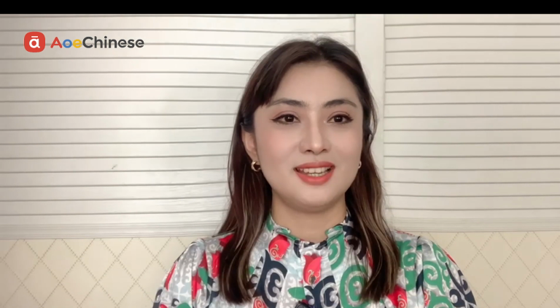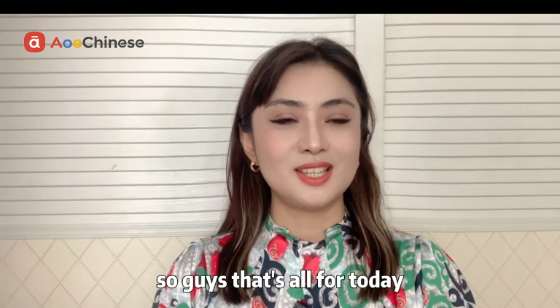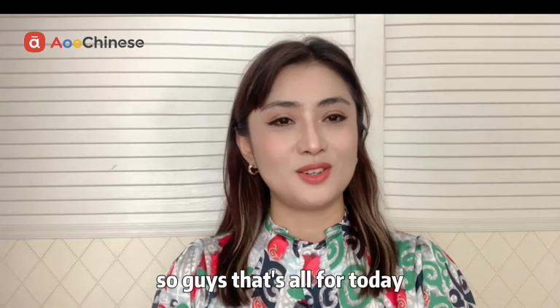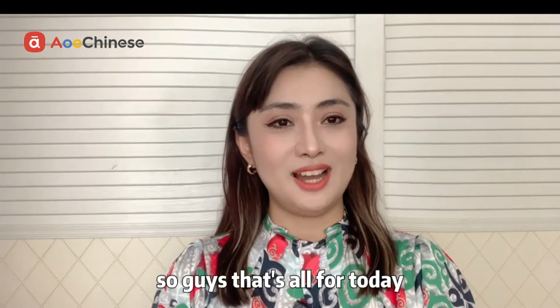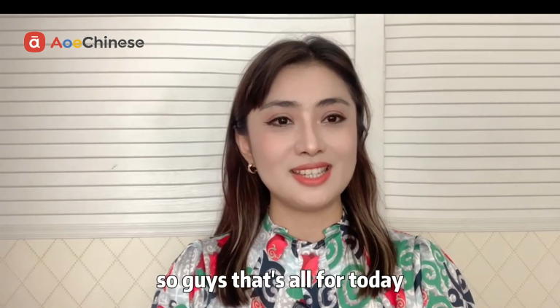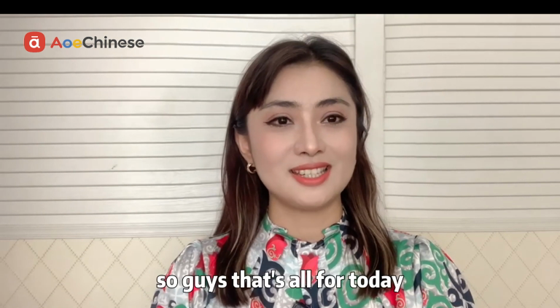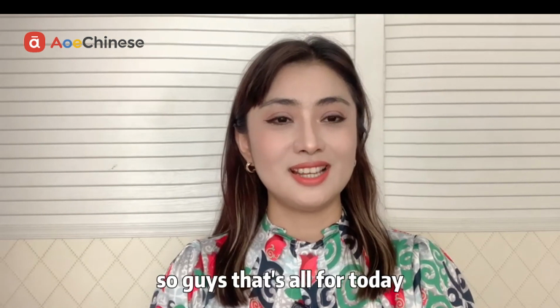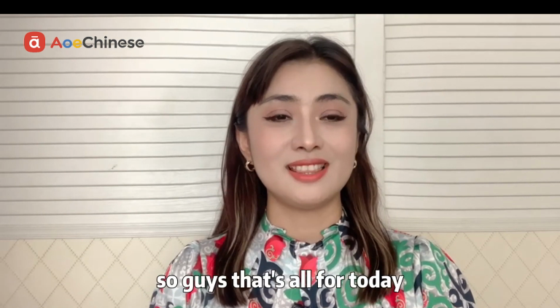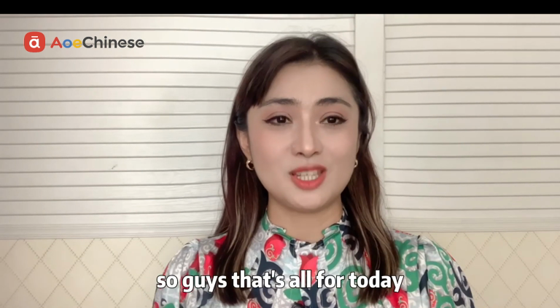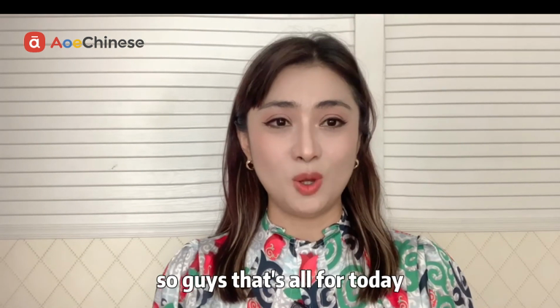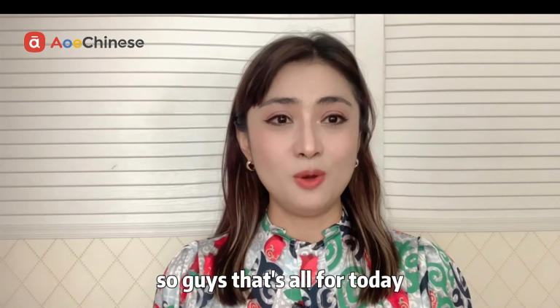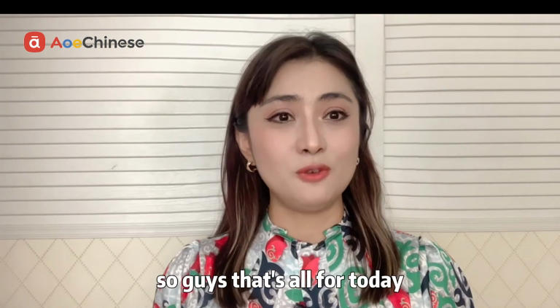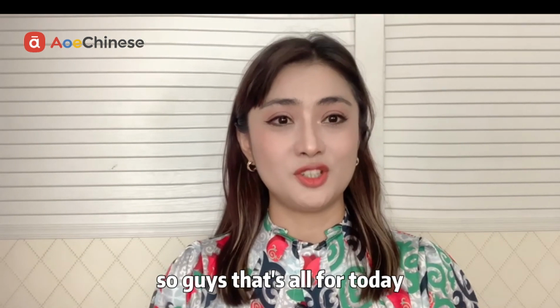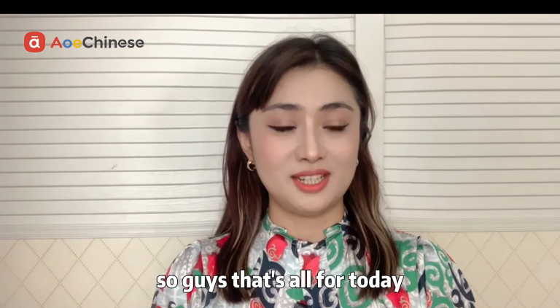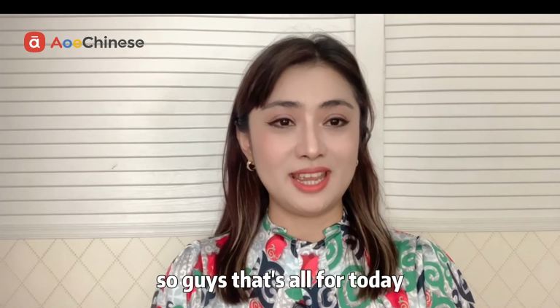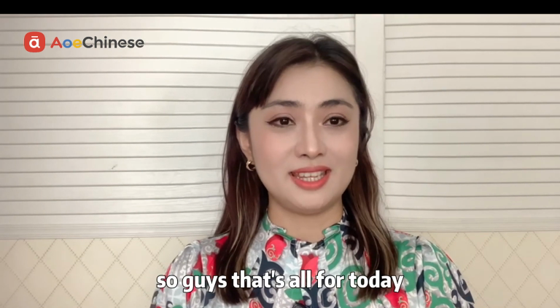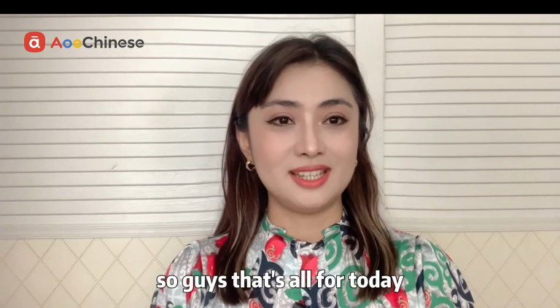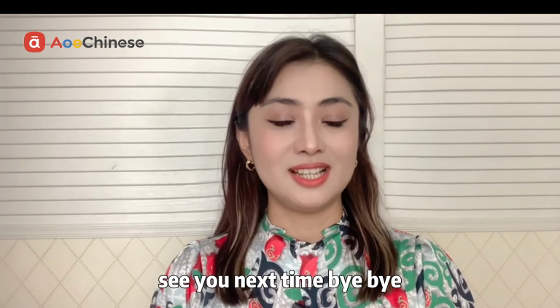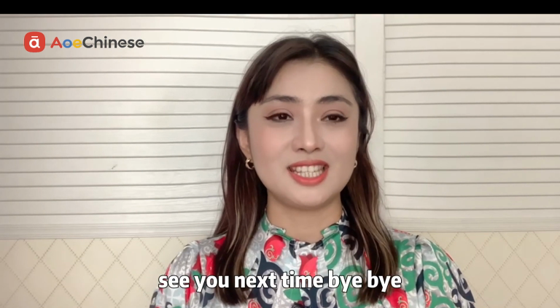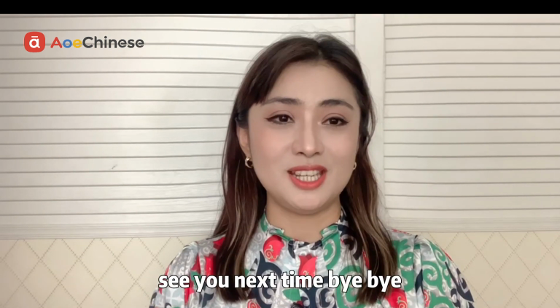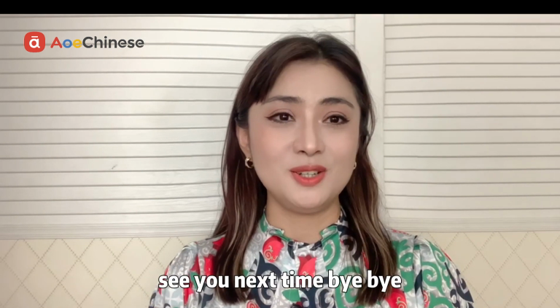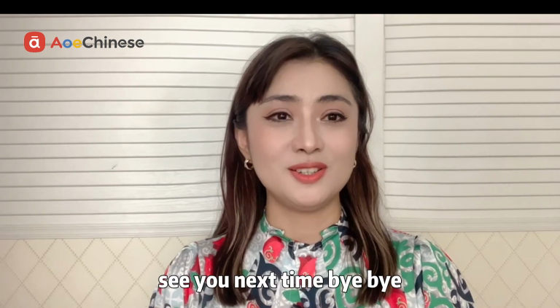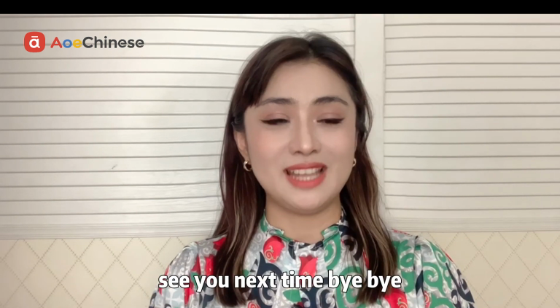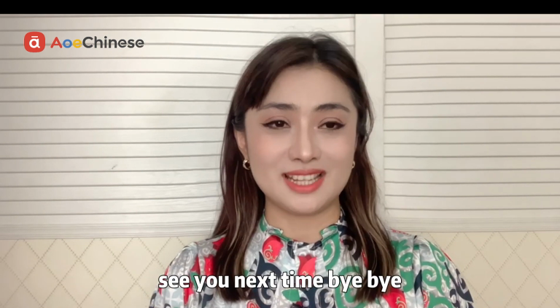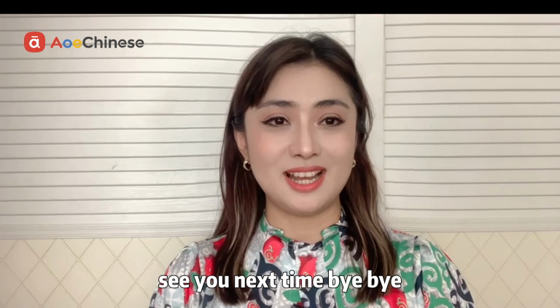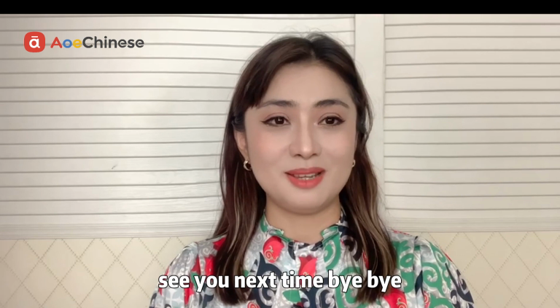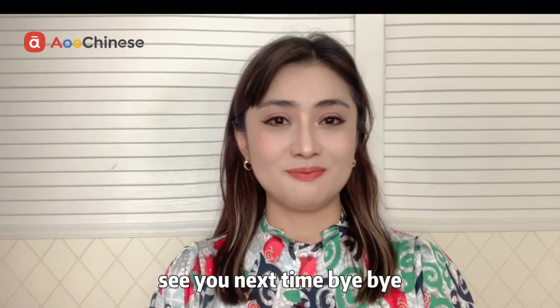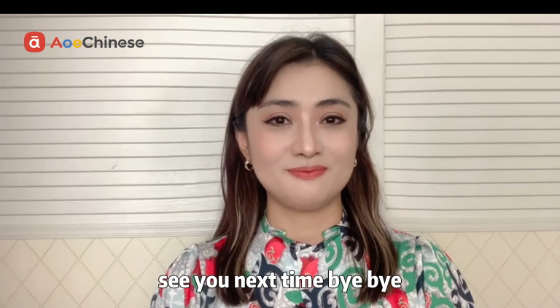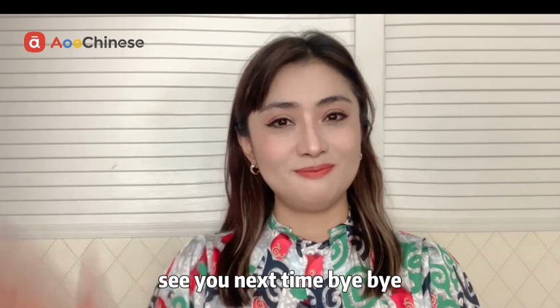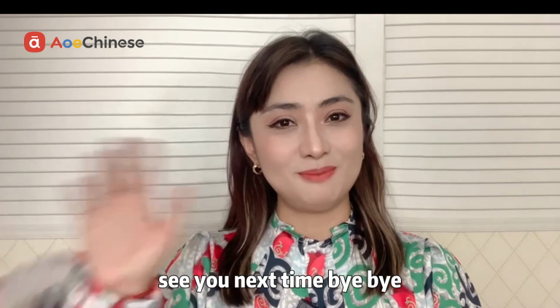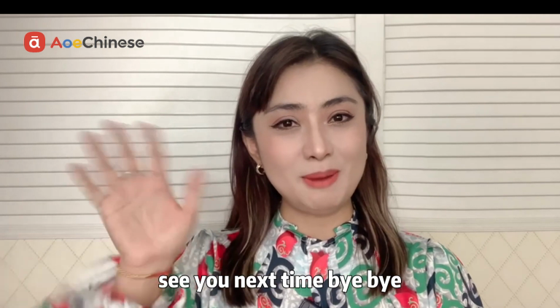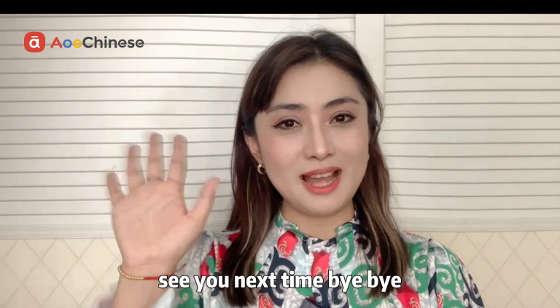So guys, that's all for today. See you next time. Bye-bye.